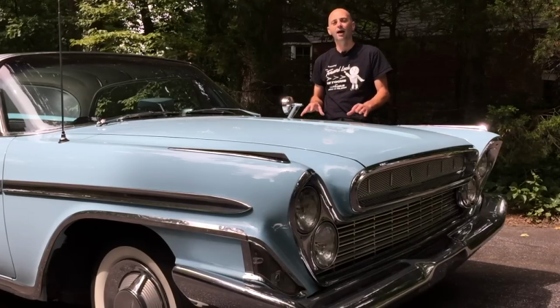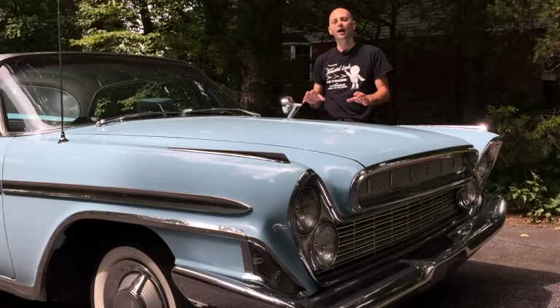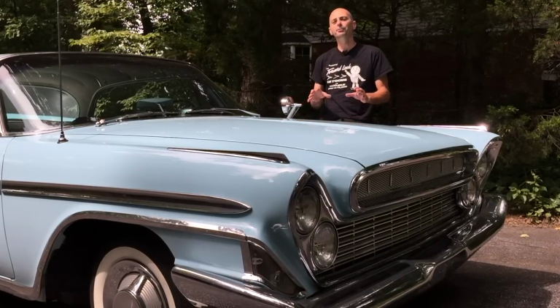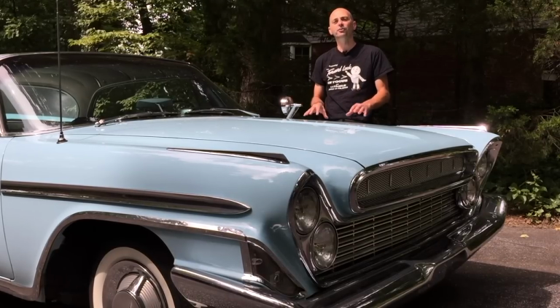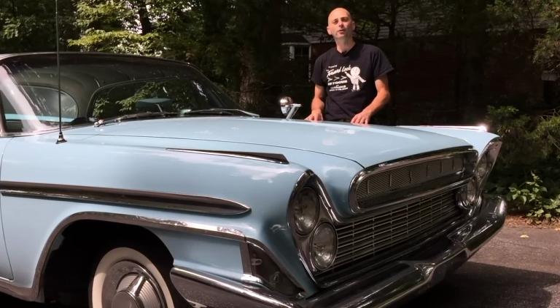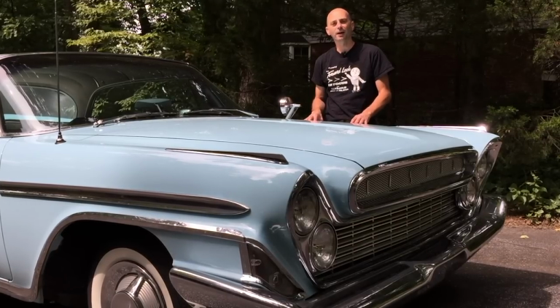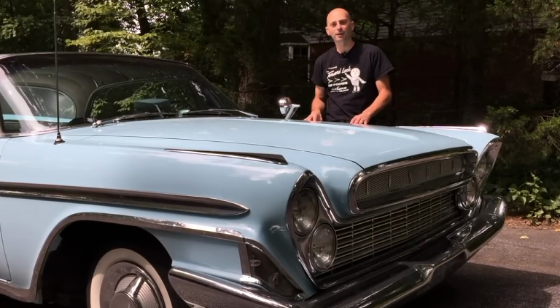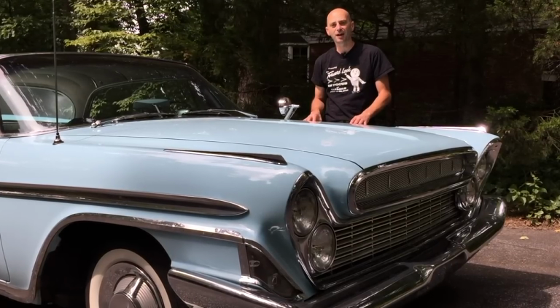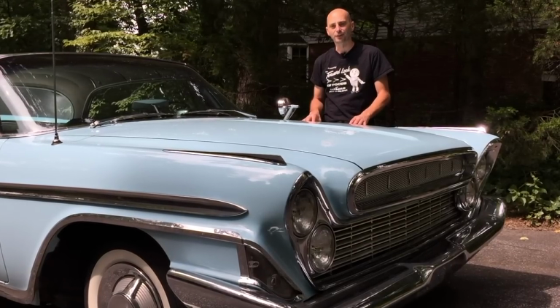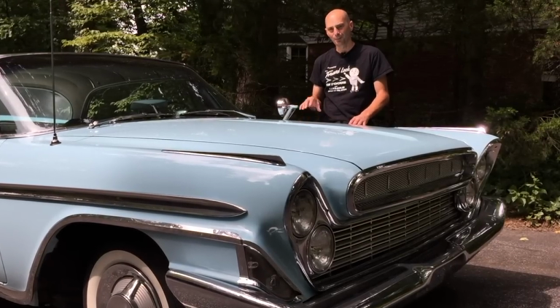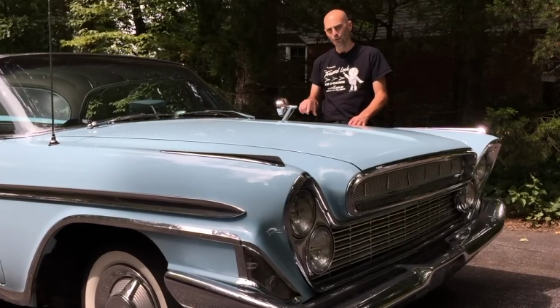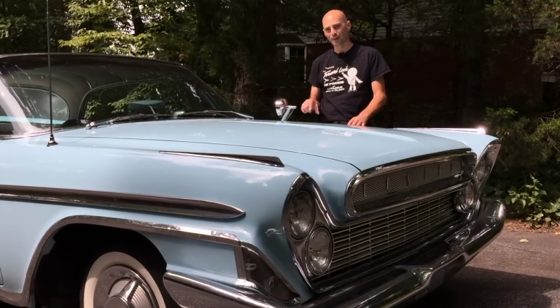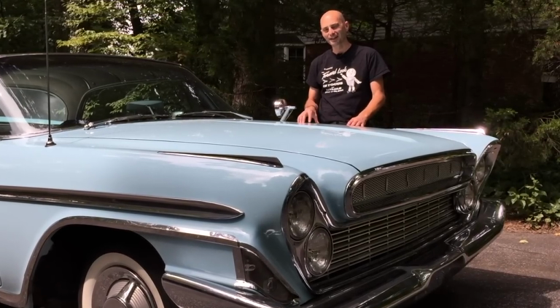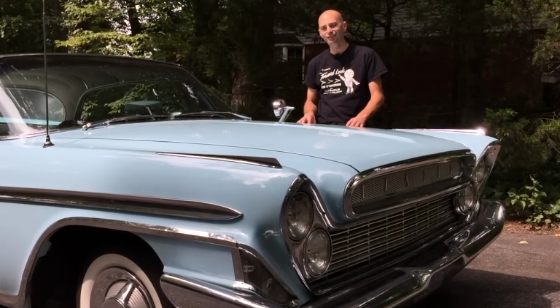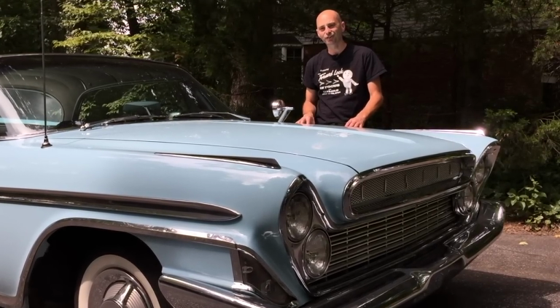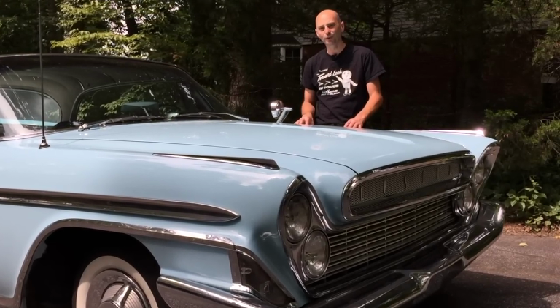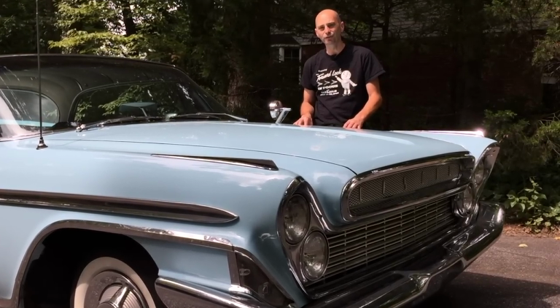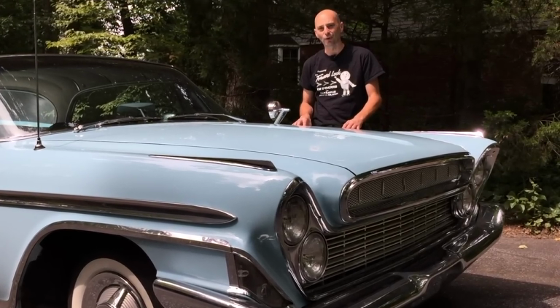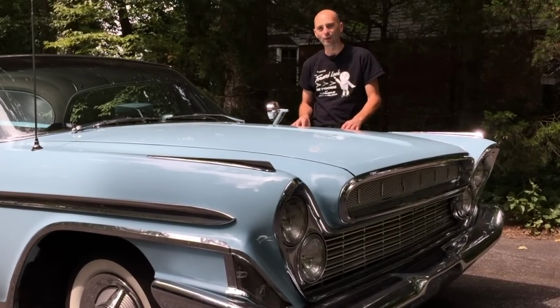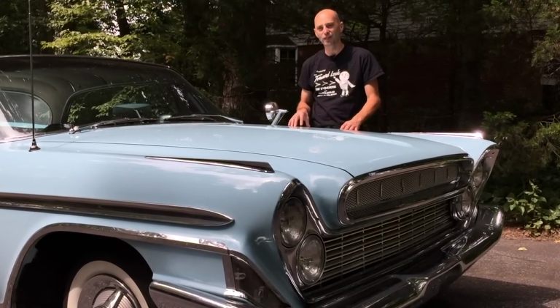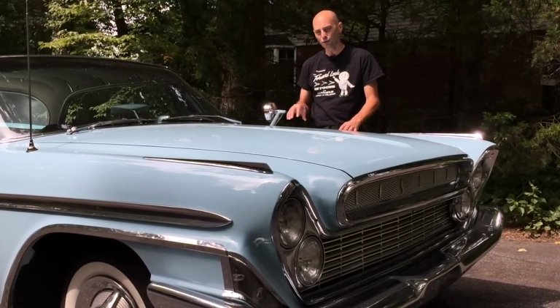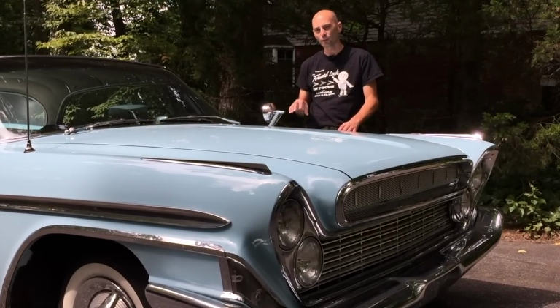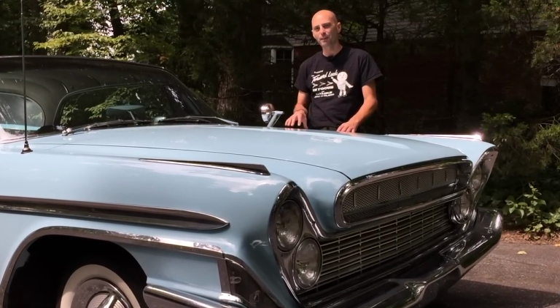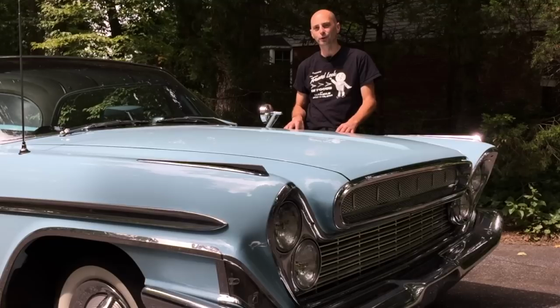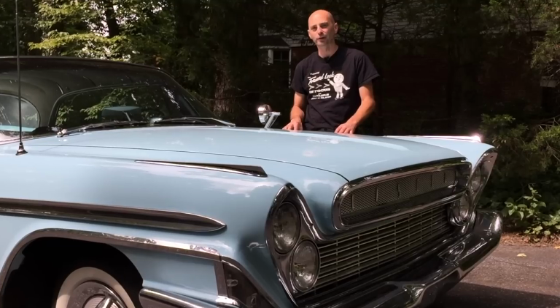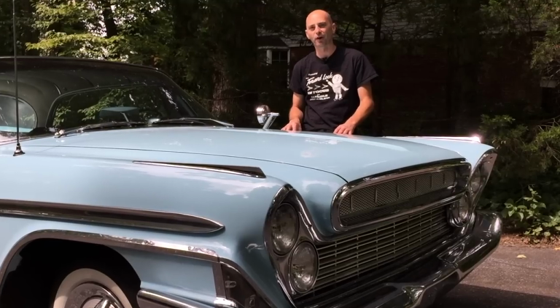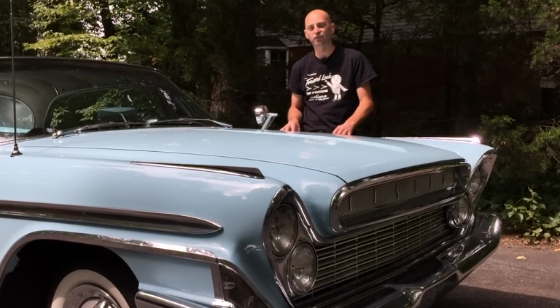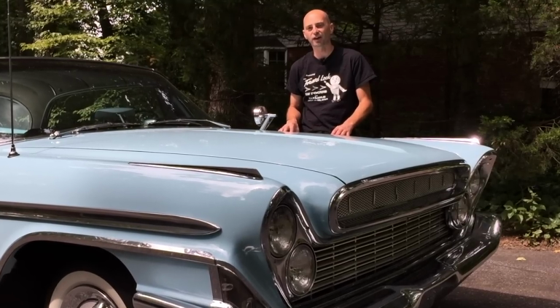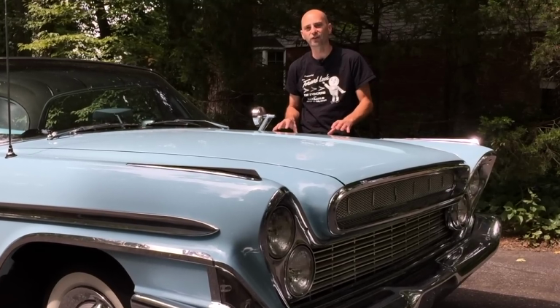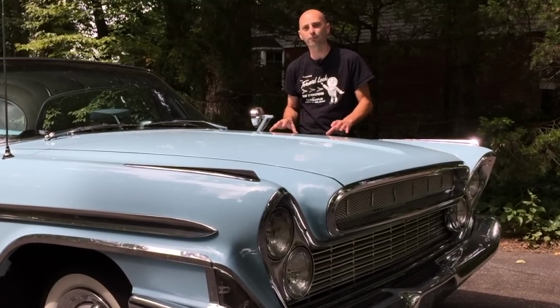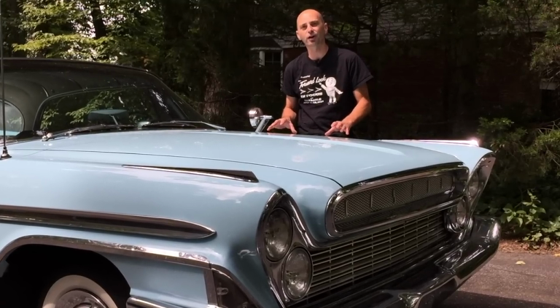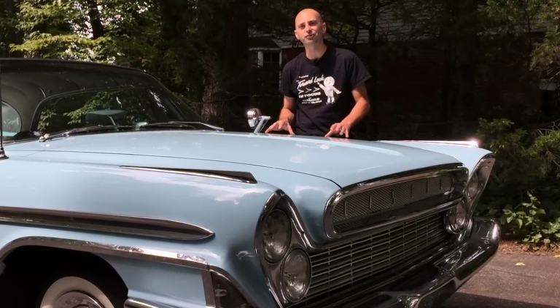Hey, I'm Chris and welcome back to my channel. I'm here with my 1961 DeSoto, and this car was made during the brand's final year of production.